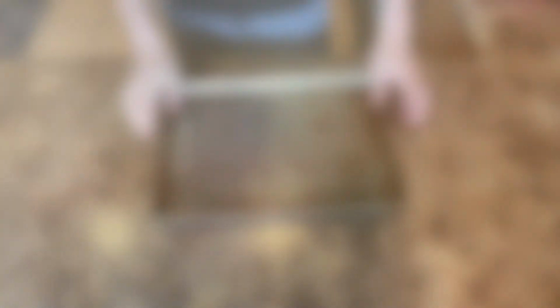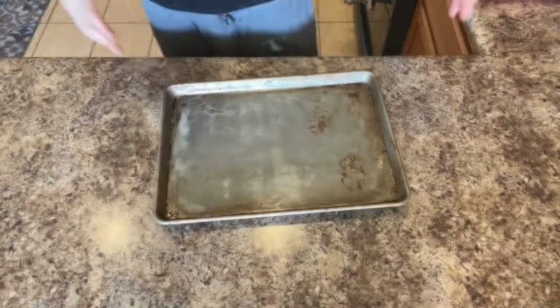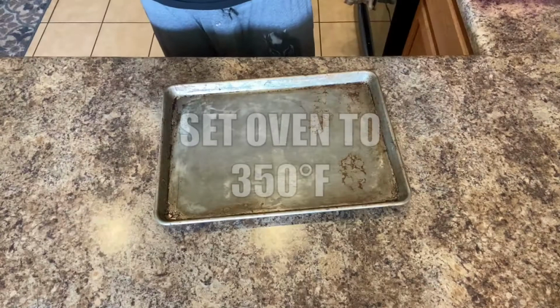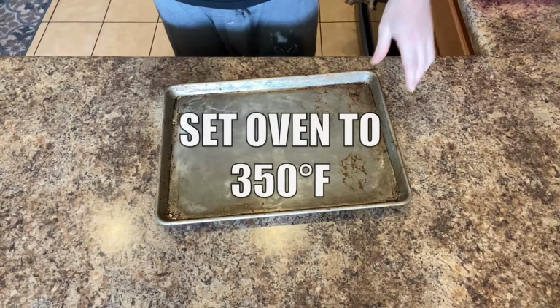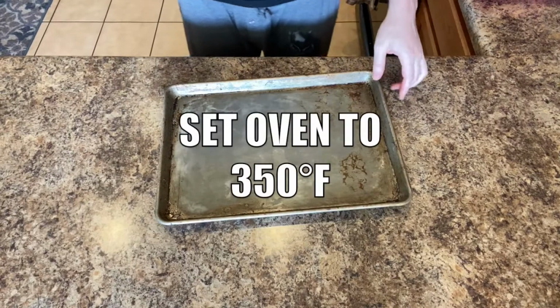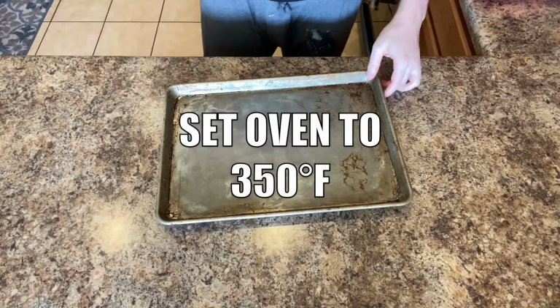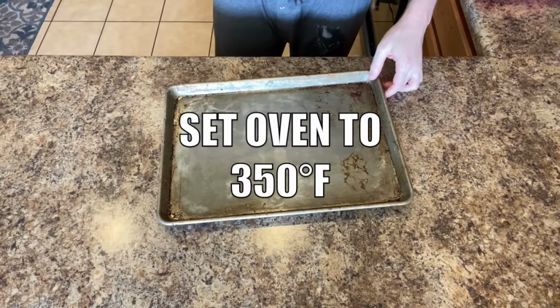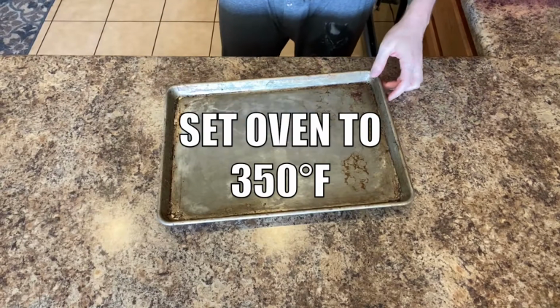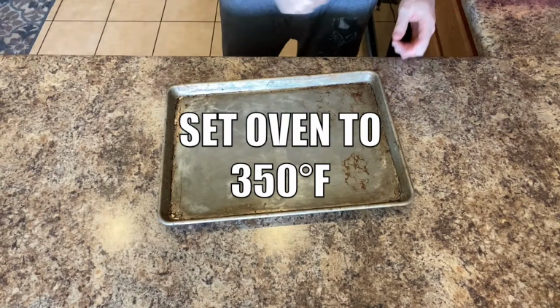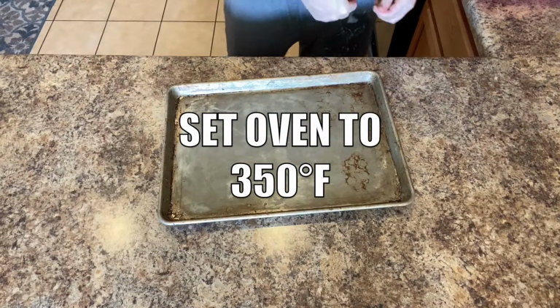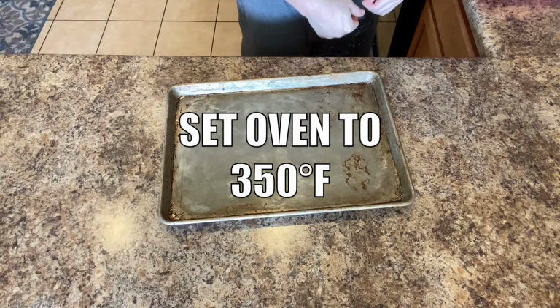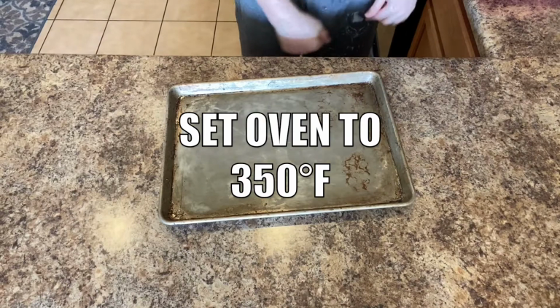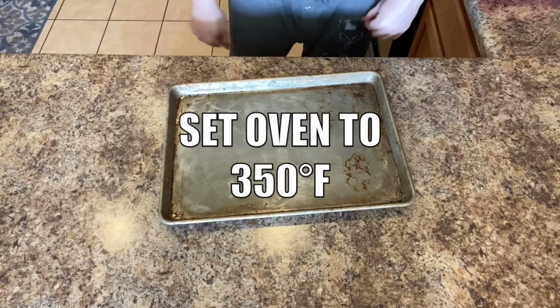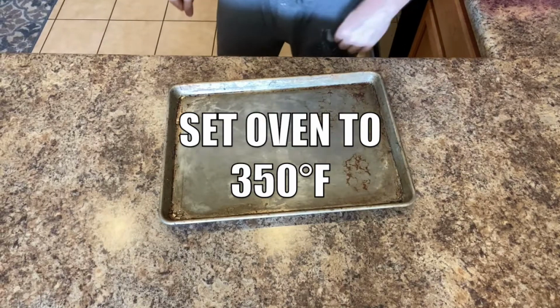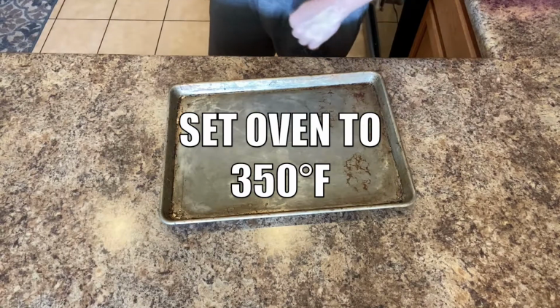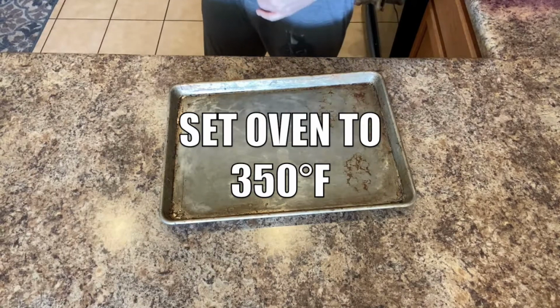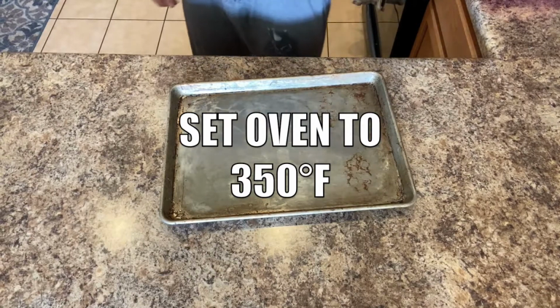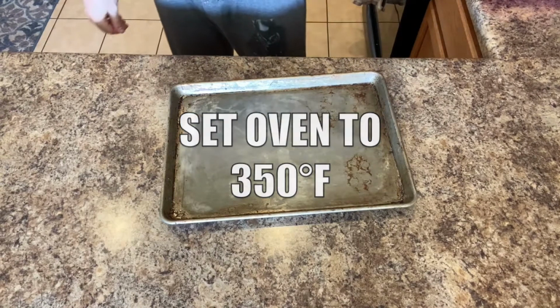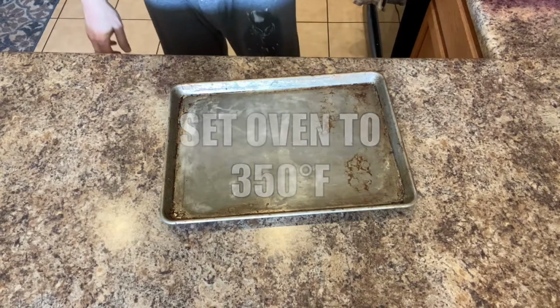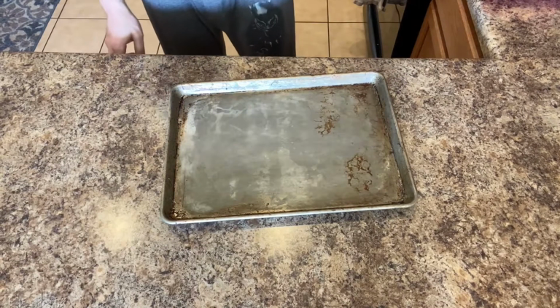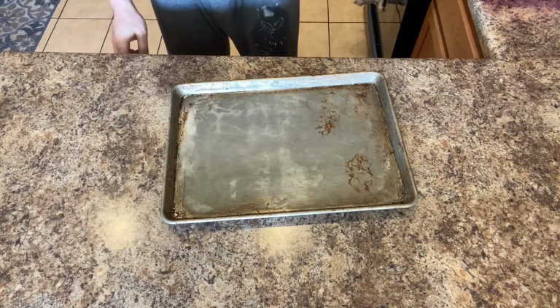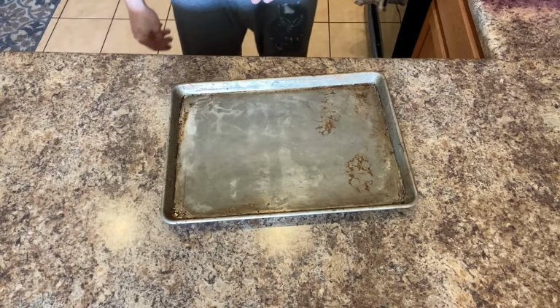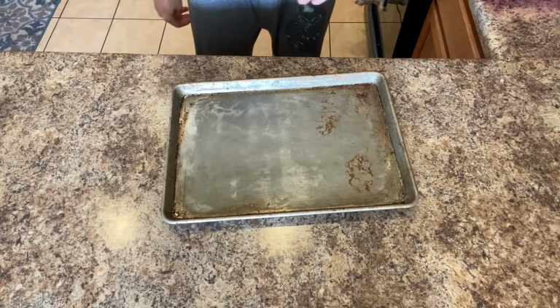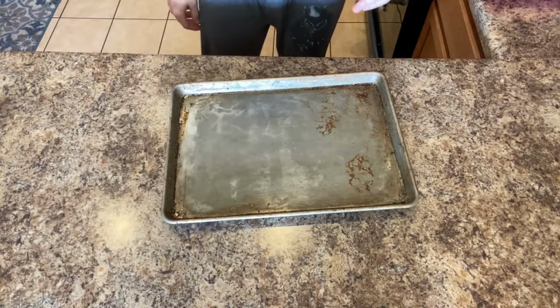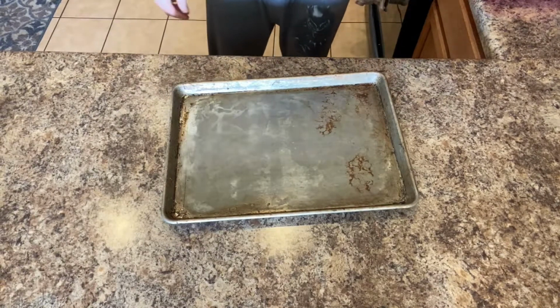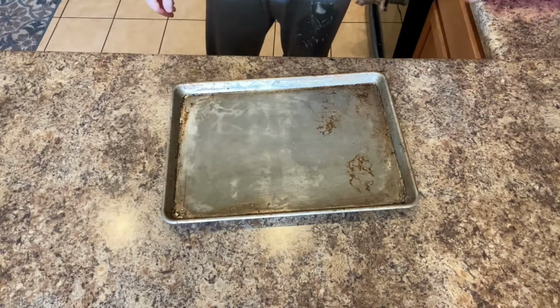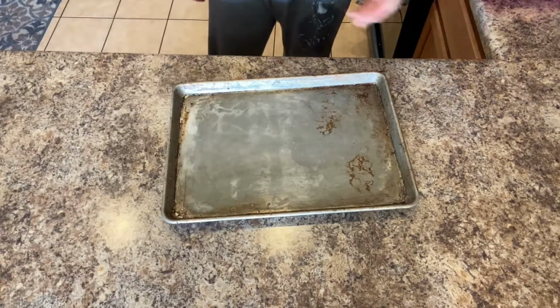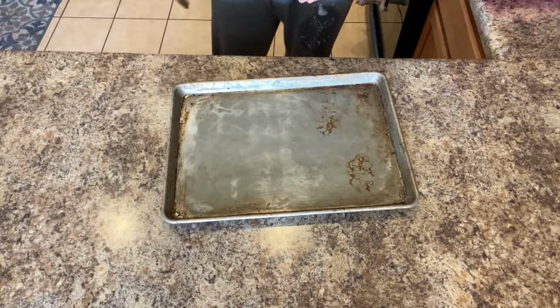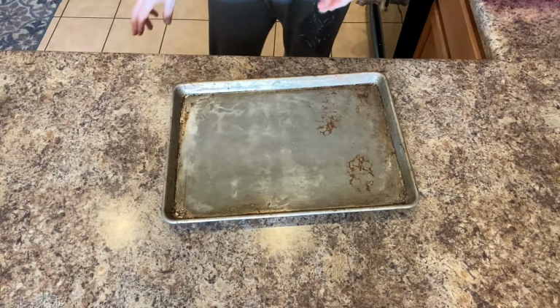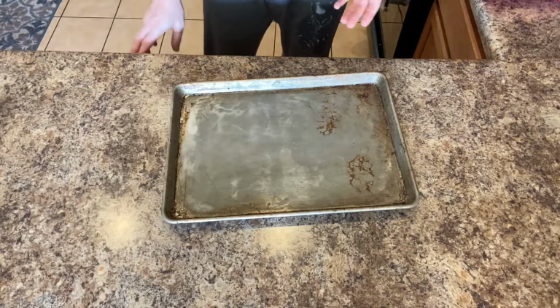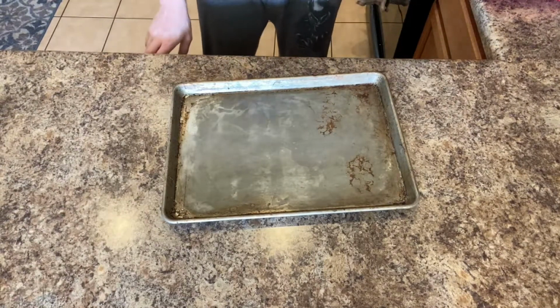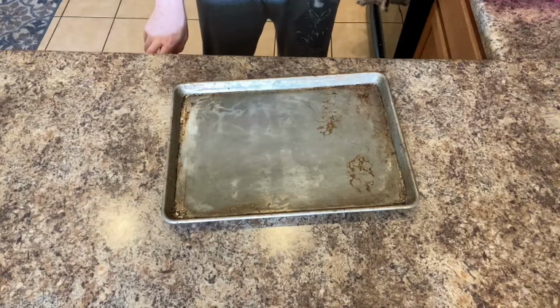First thing we're going to do is set our oven to 350 degrees Fahrenheit. Make sure it's preheated while we get everything prepped for it.